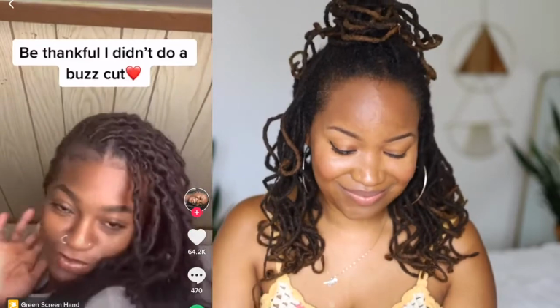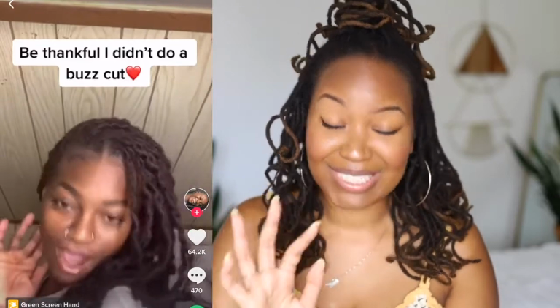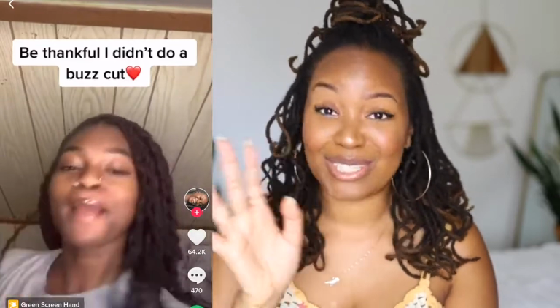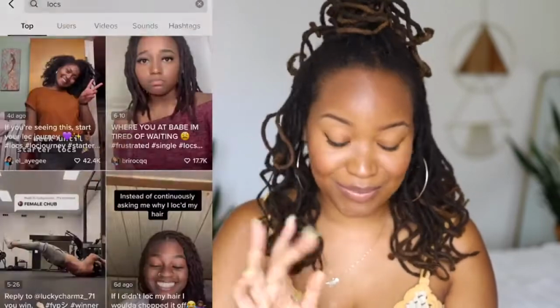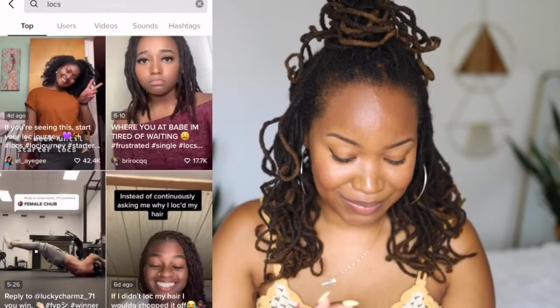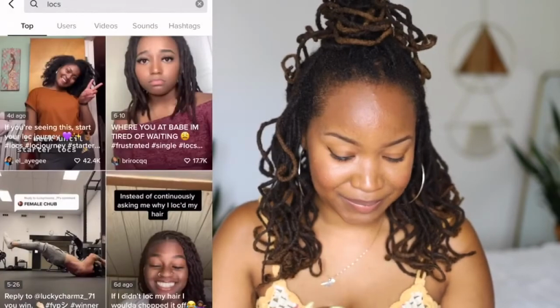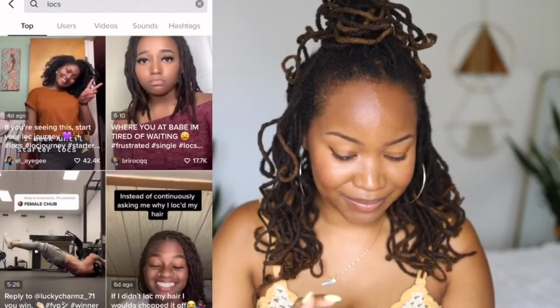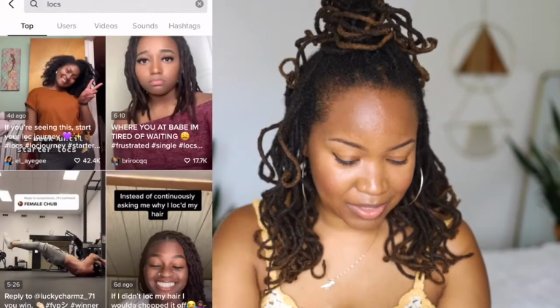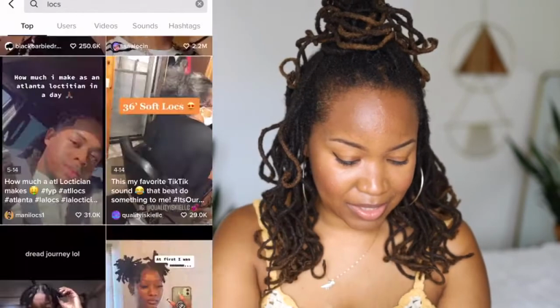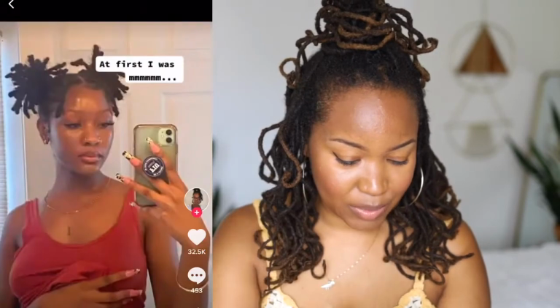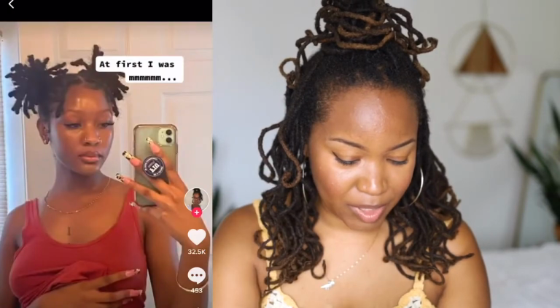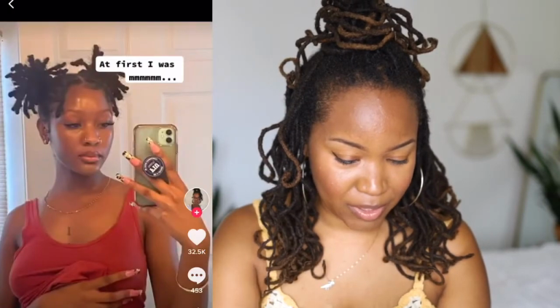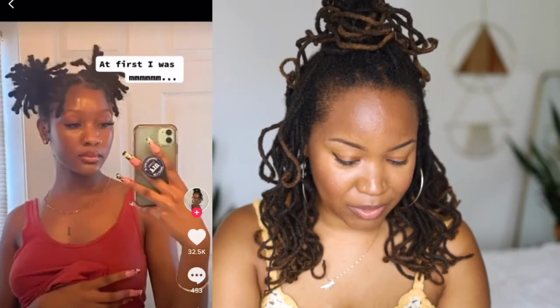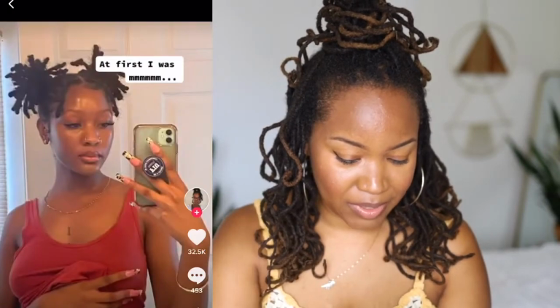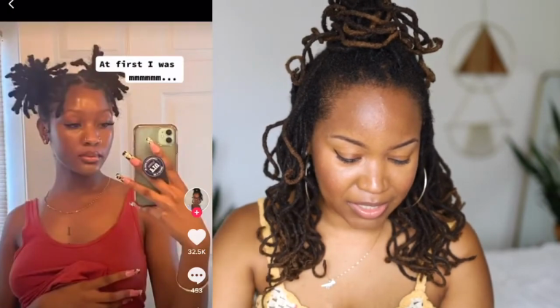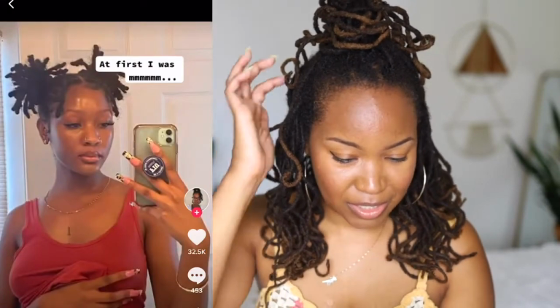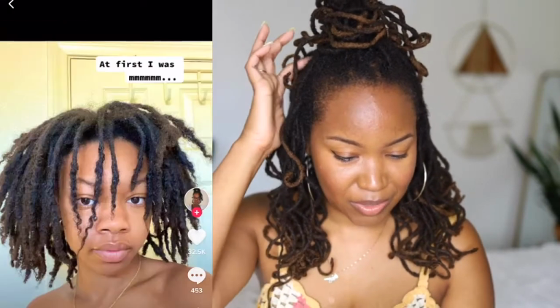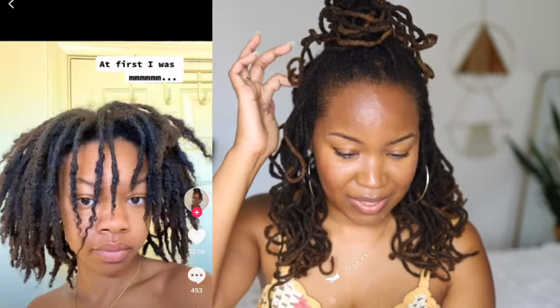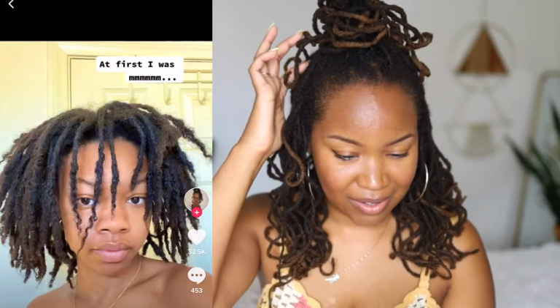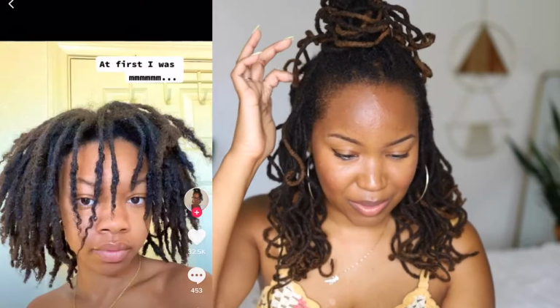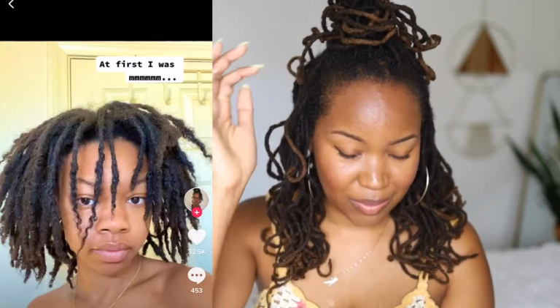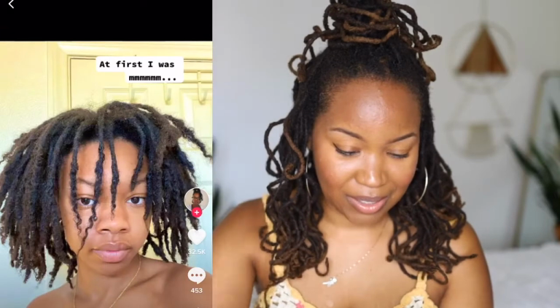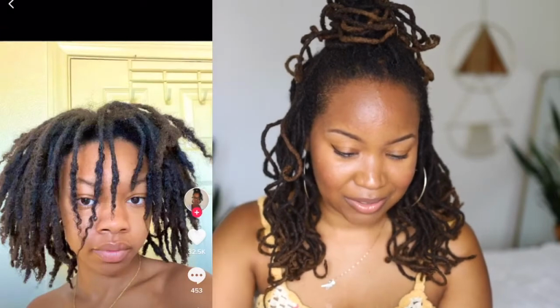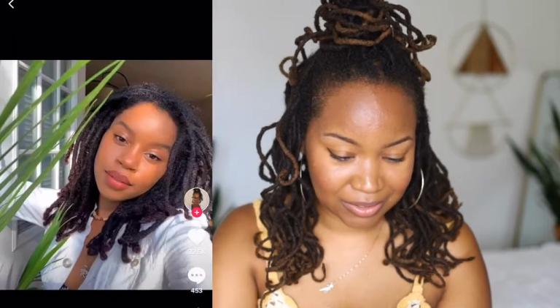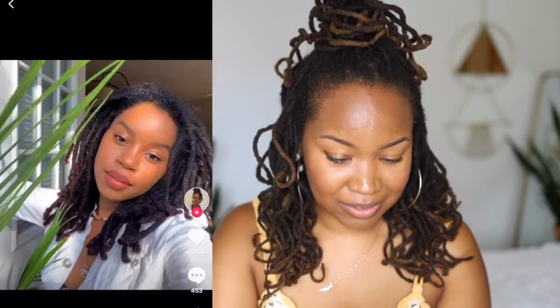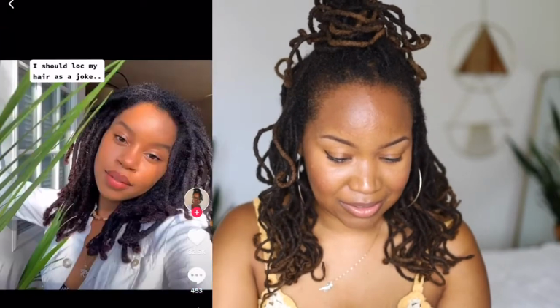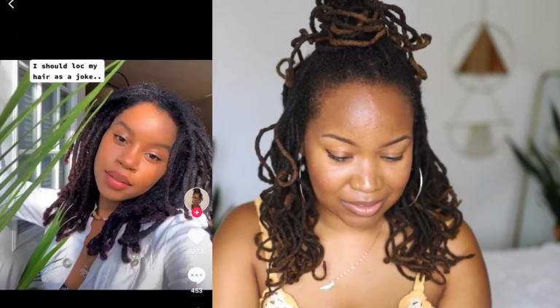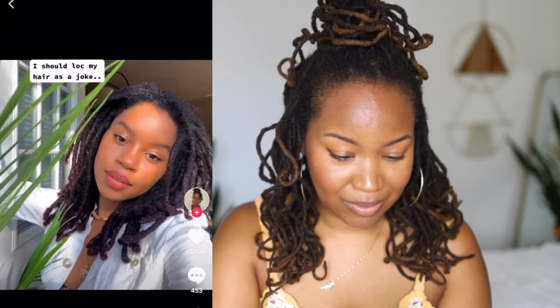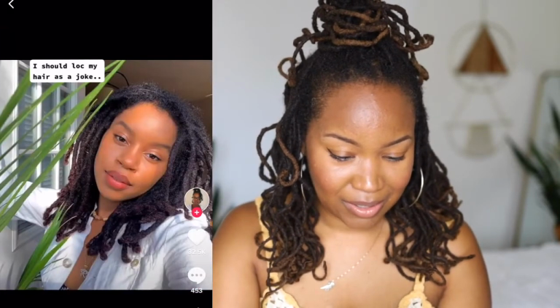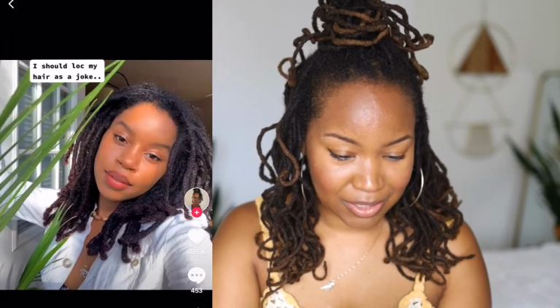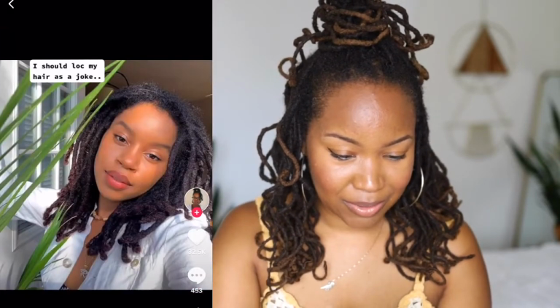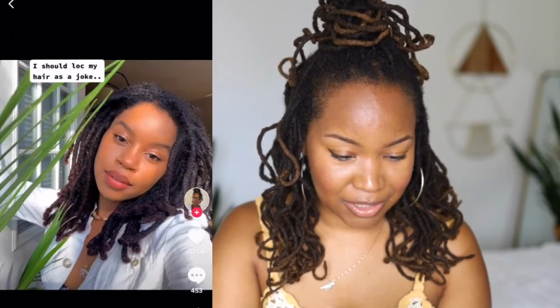She says it will be a month and two days since she started her locks. Wow, that's gorgeous.